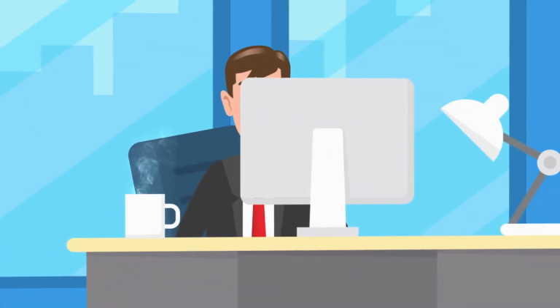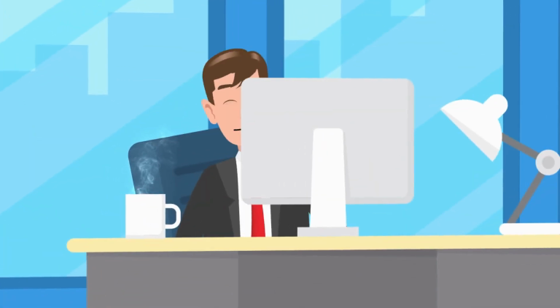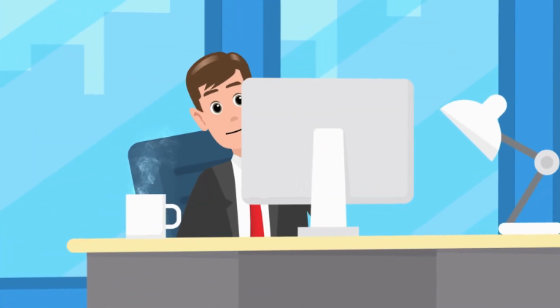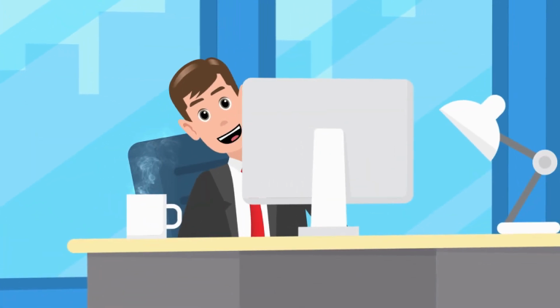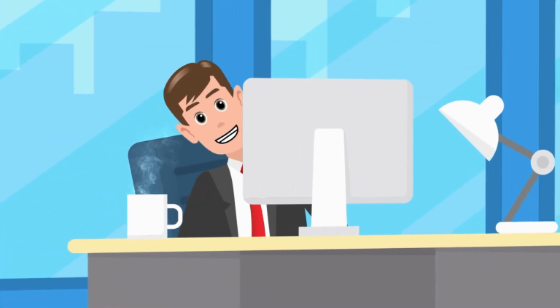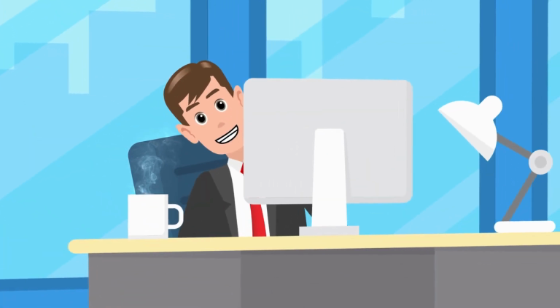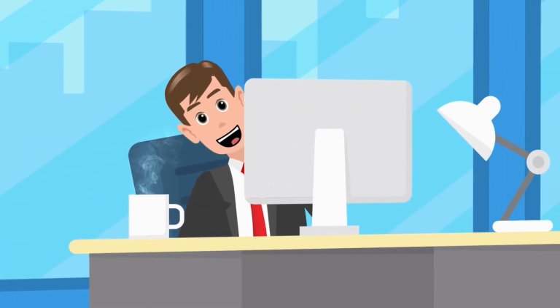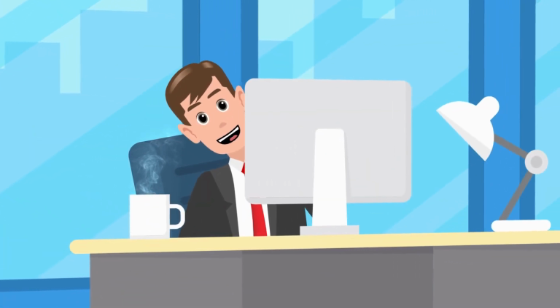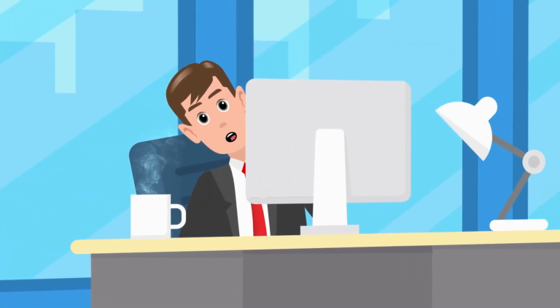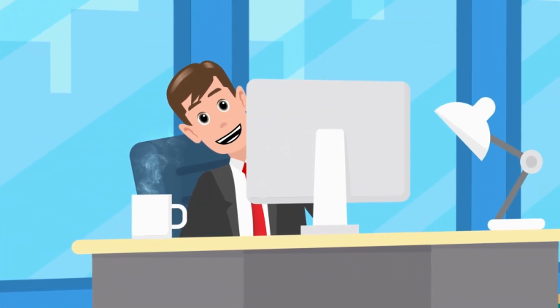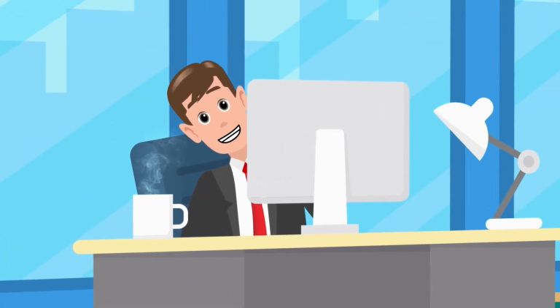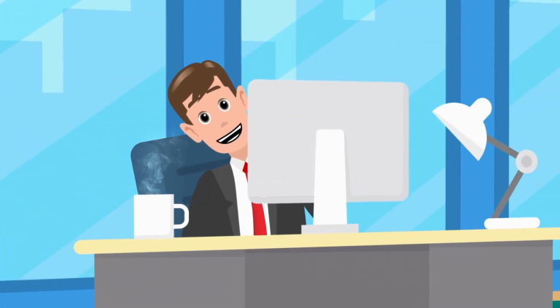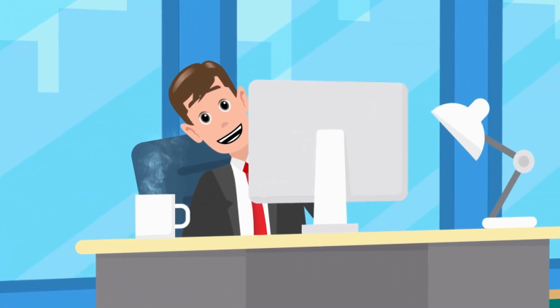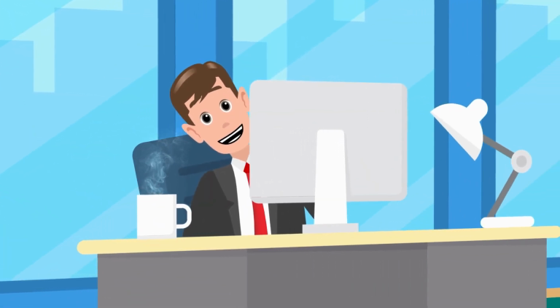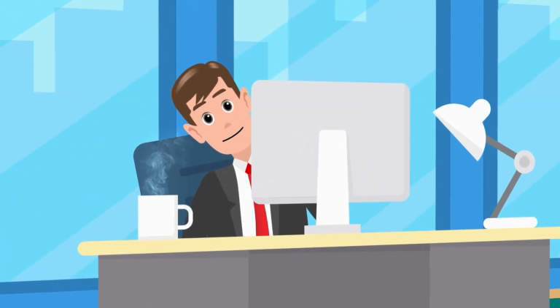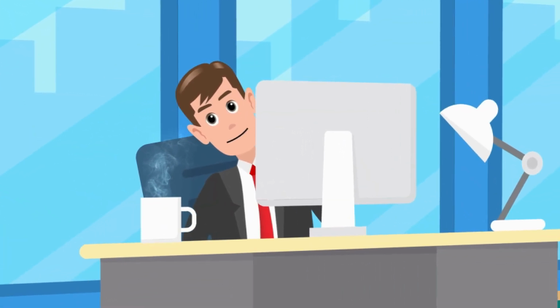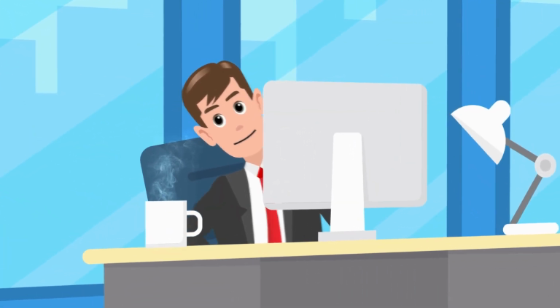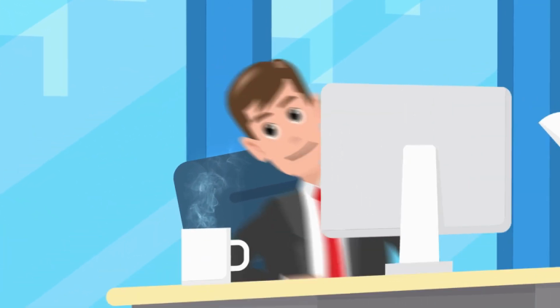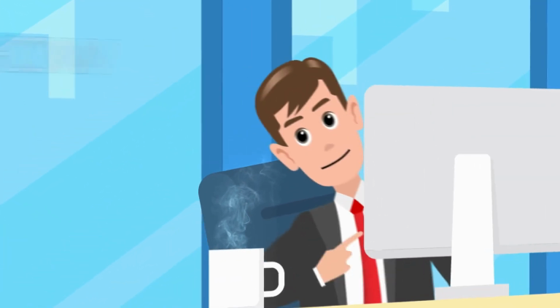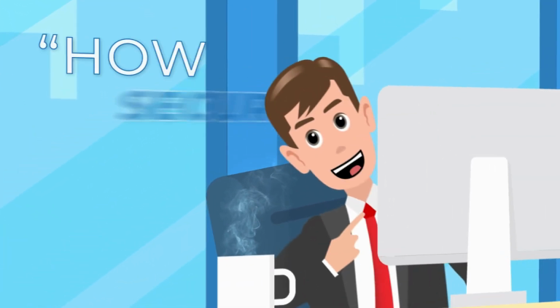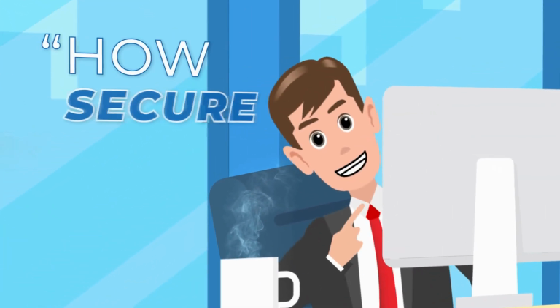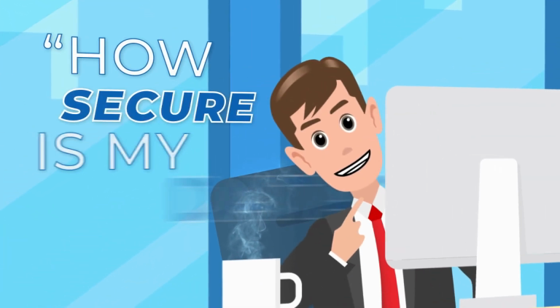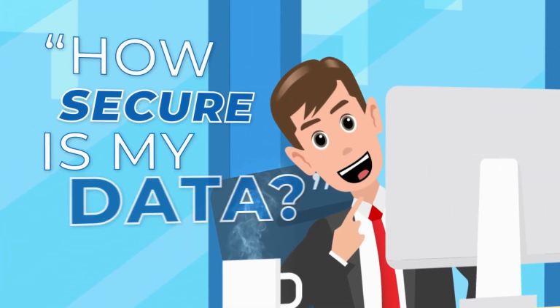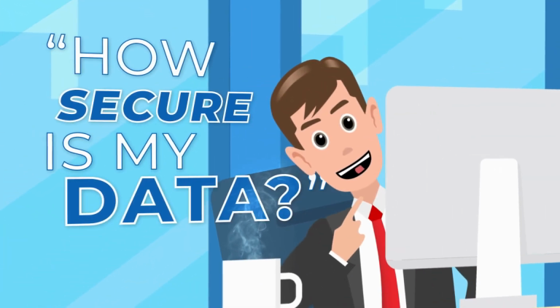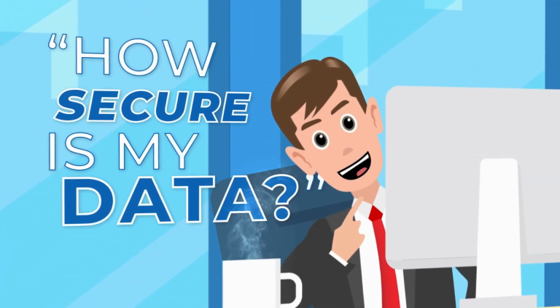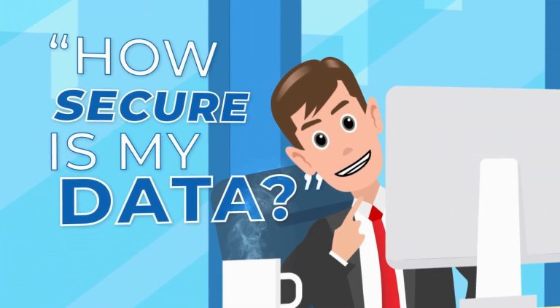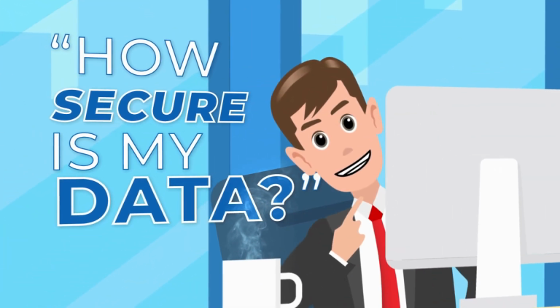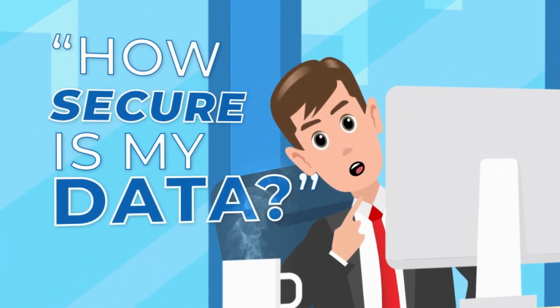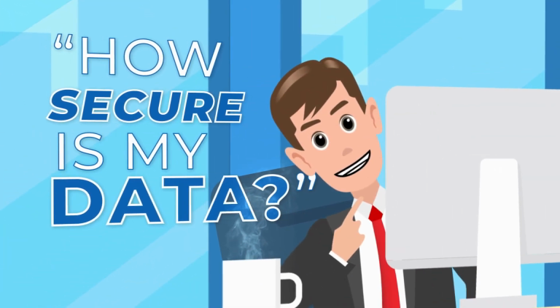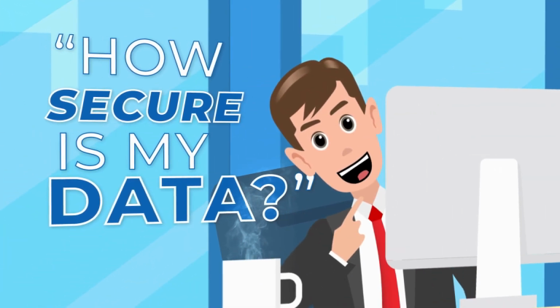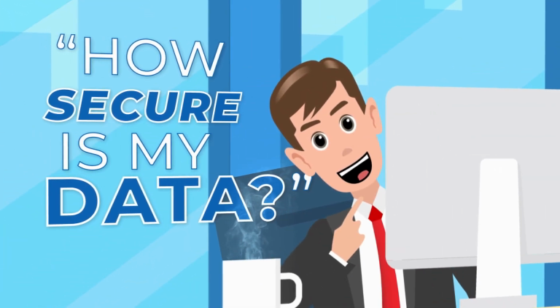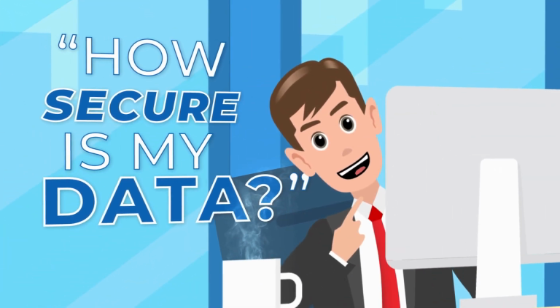Is GotBackup really that easy? And exactly how secure is my data?